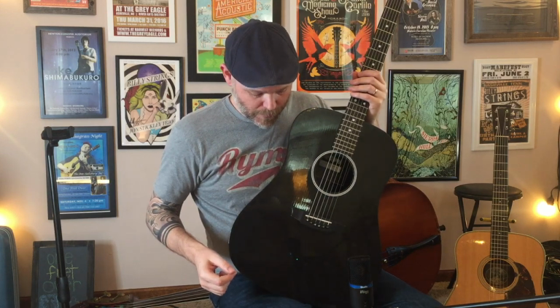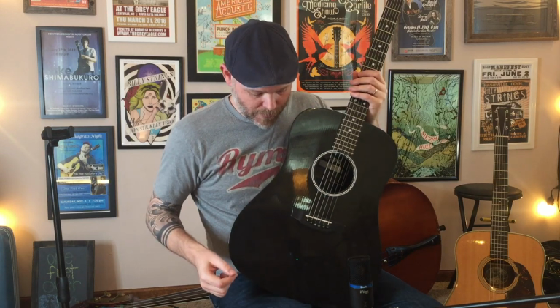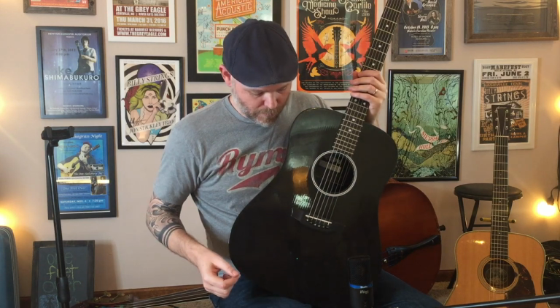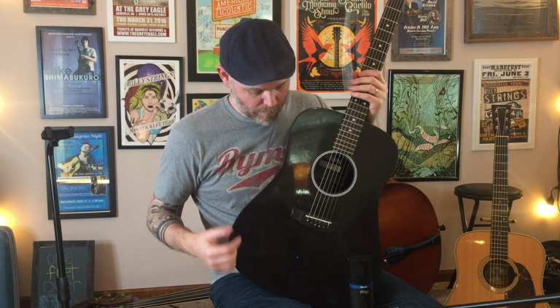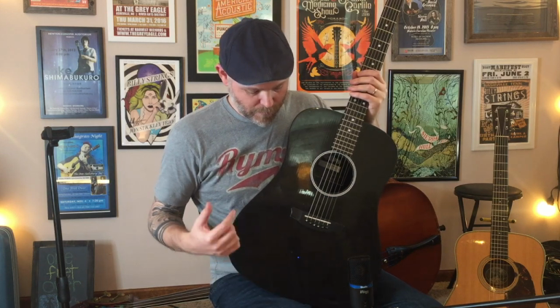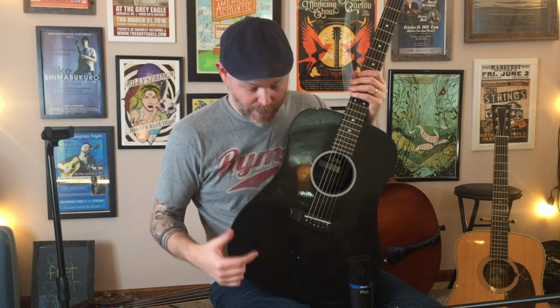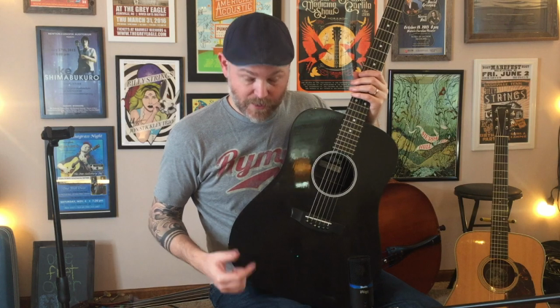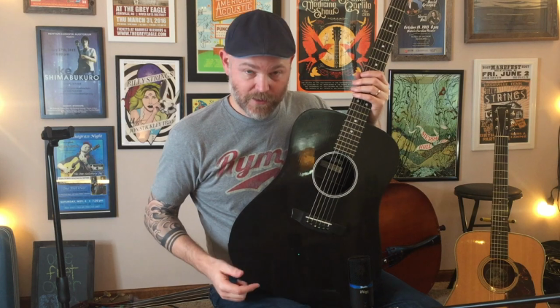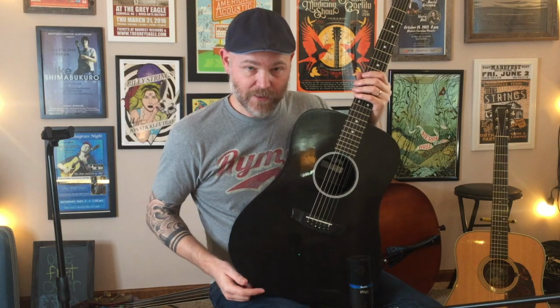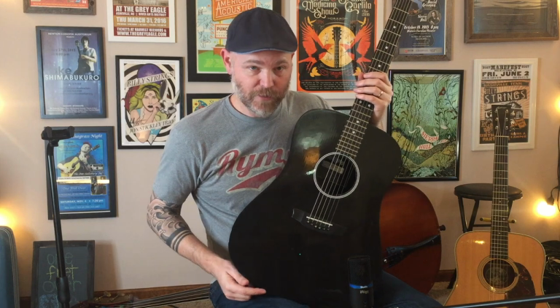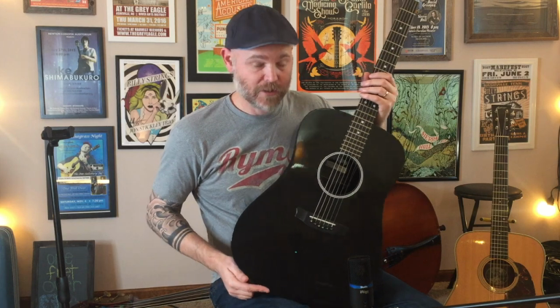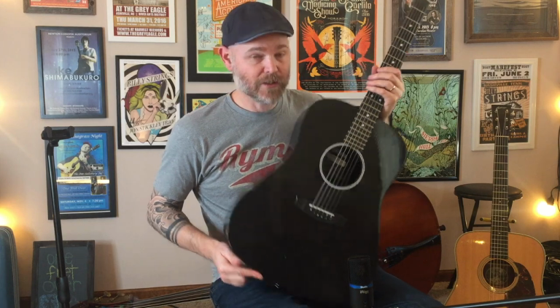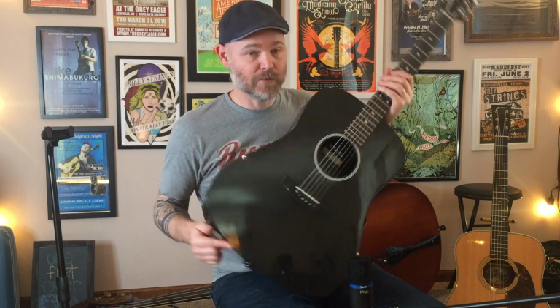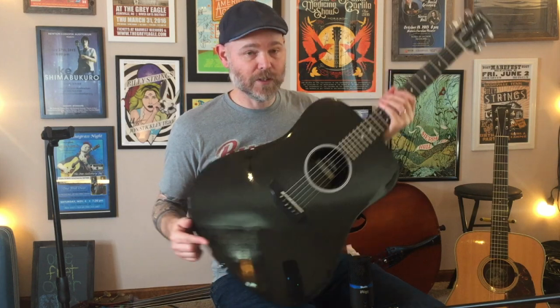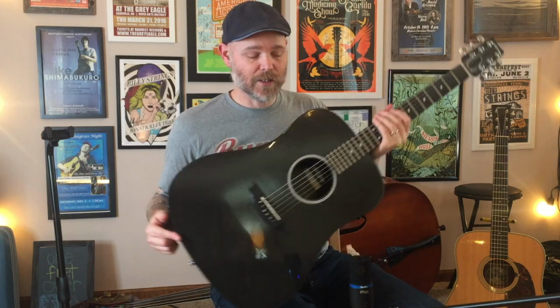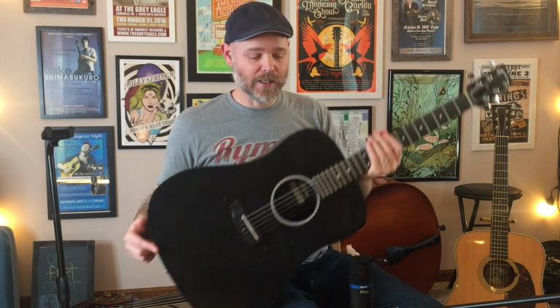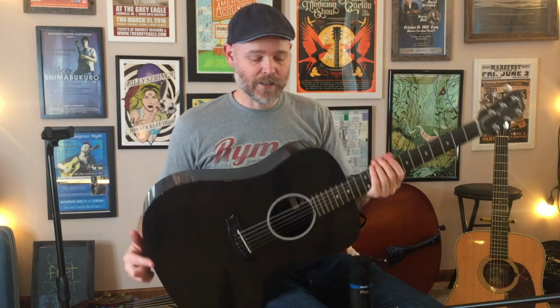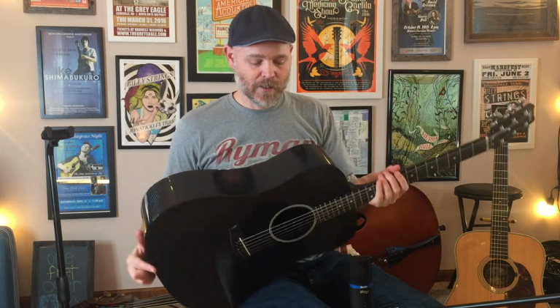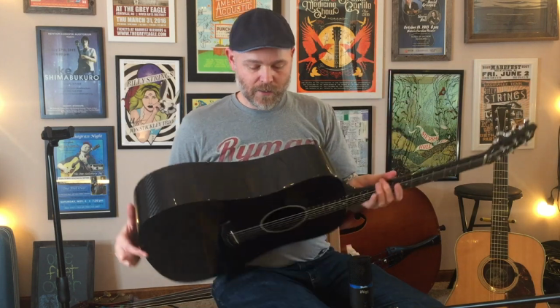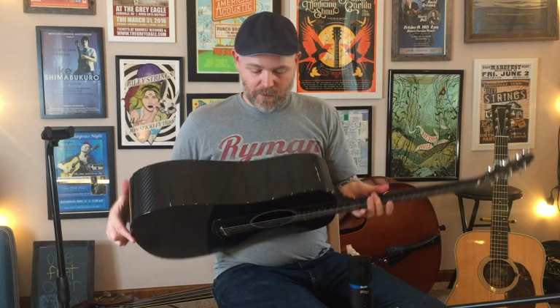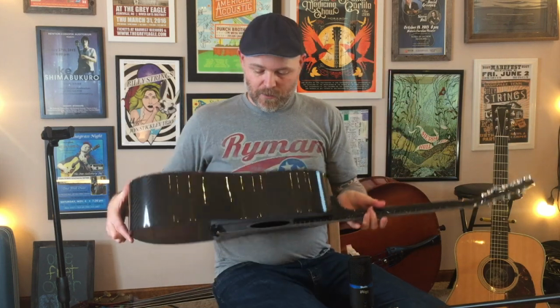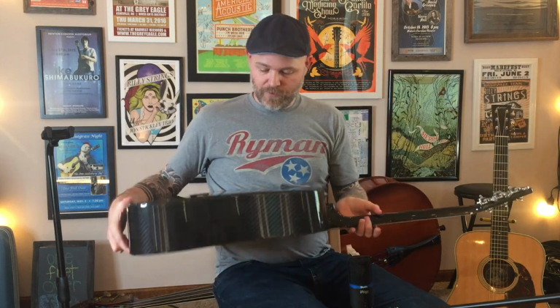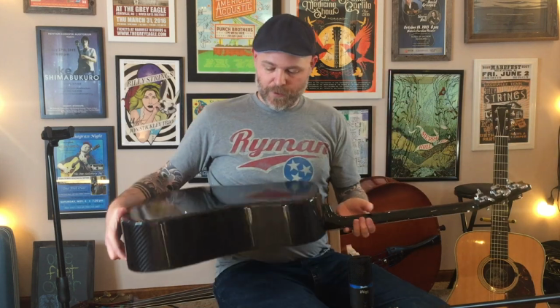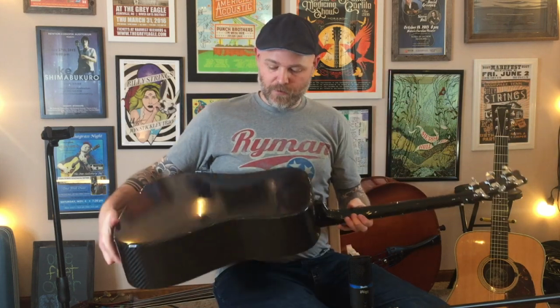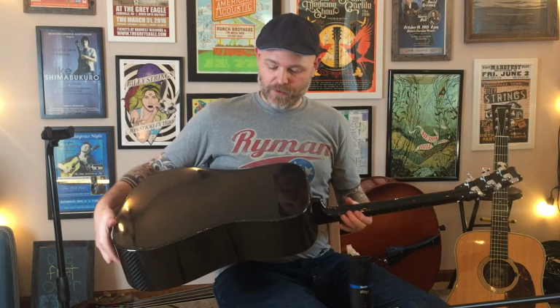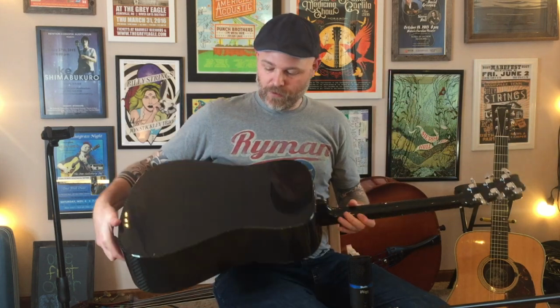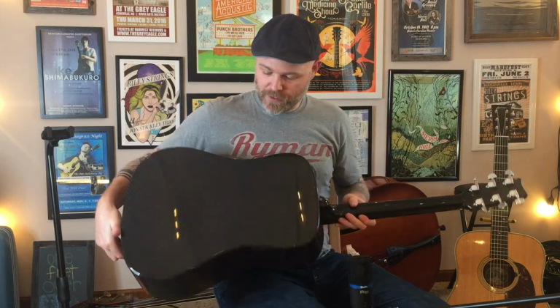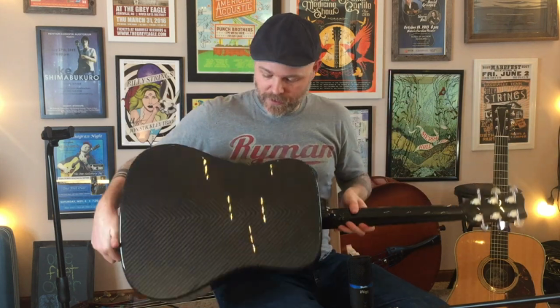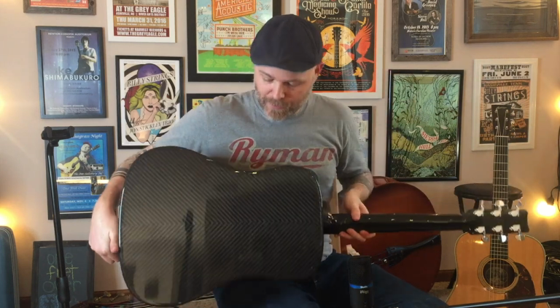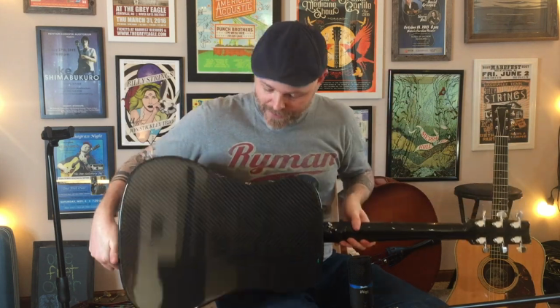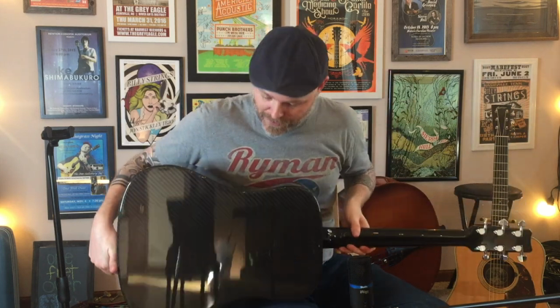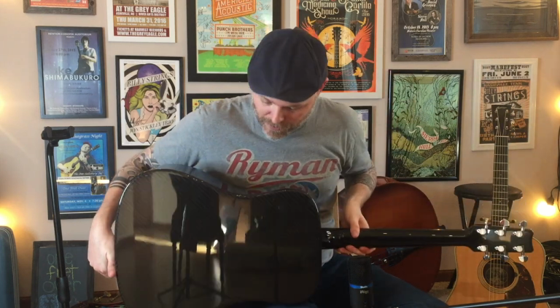But the guitar sounds really good and it's really light. Let me flip it over so you can see the back.